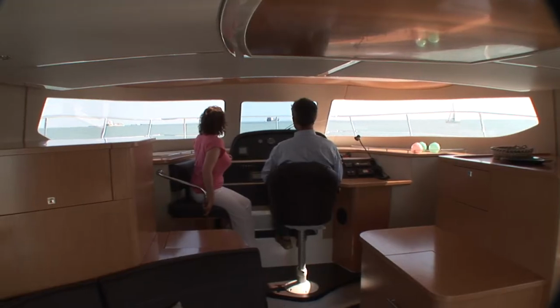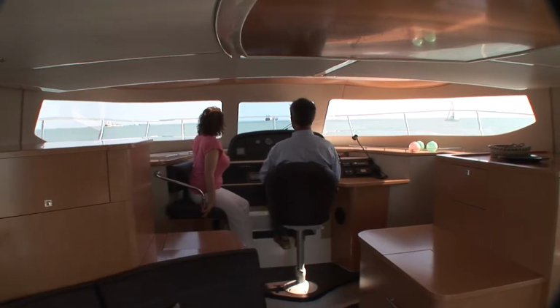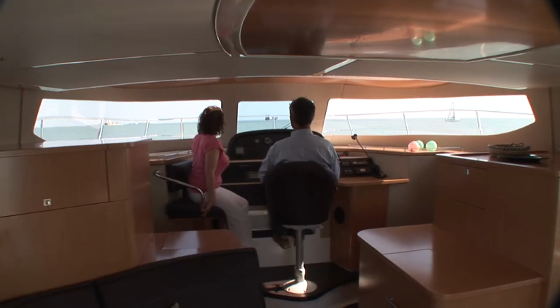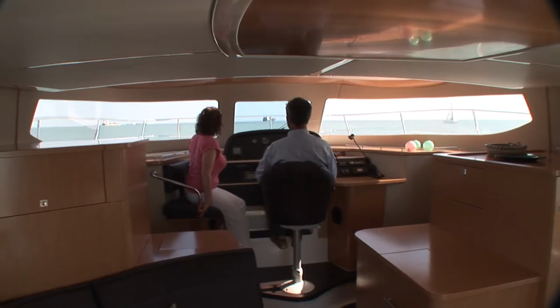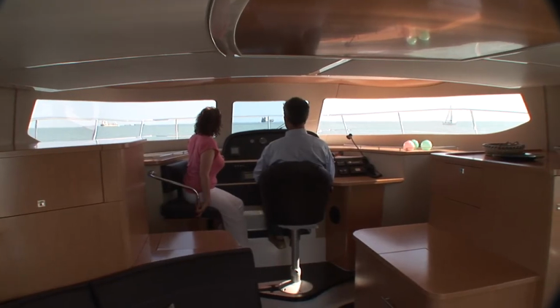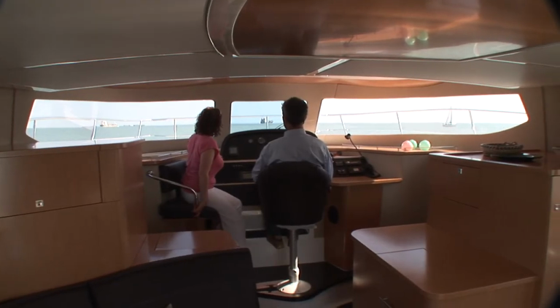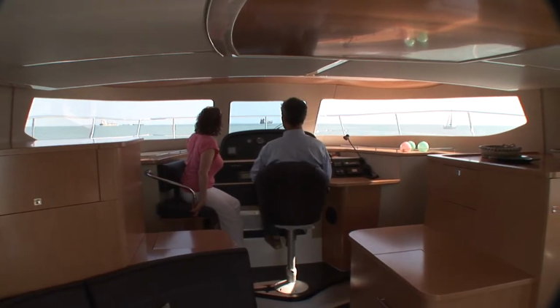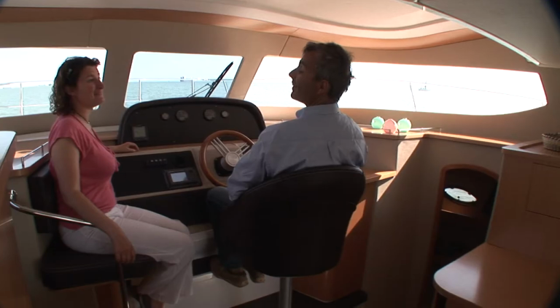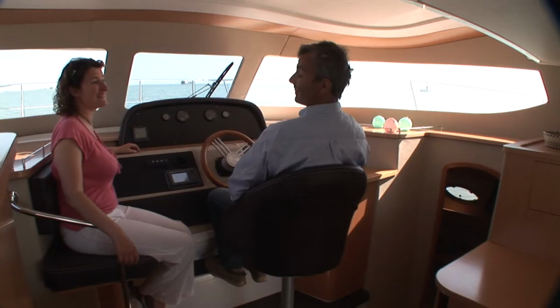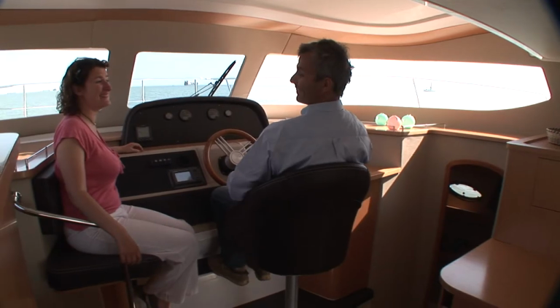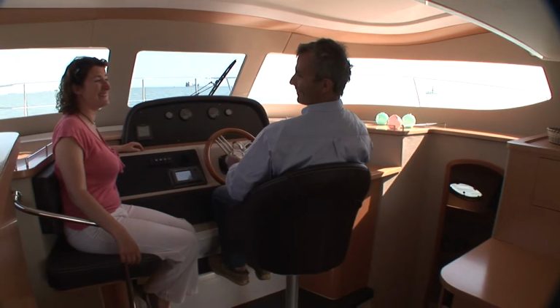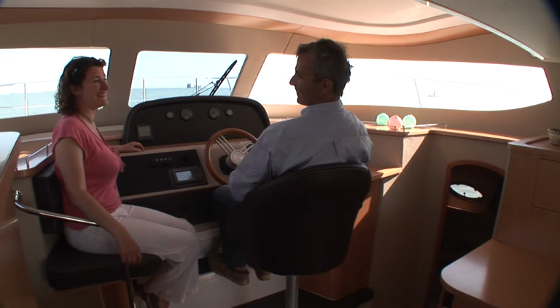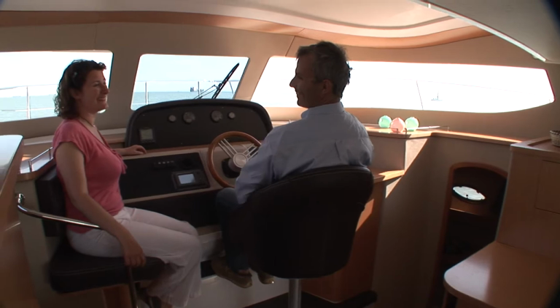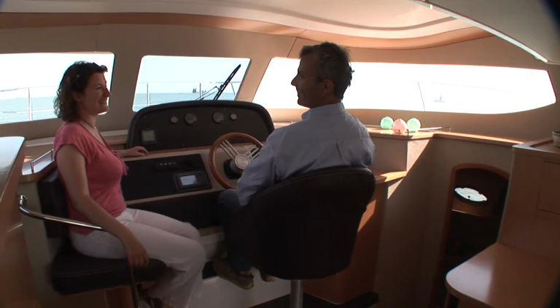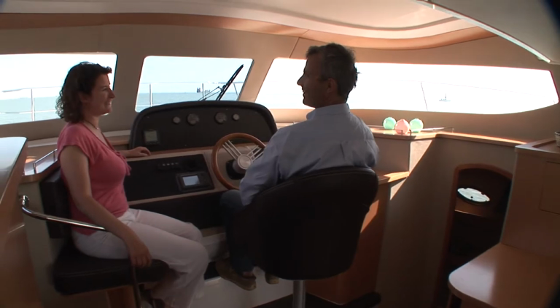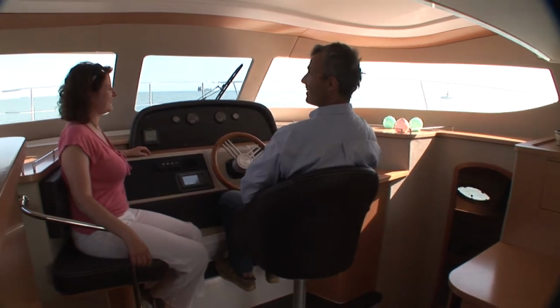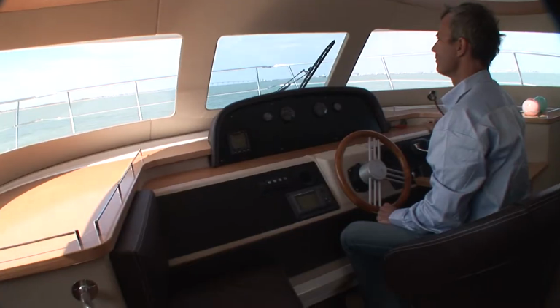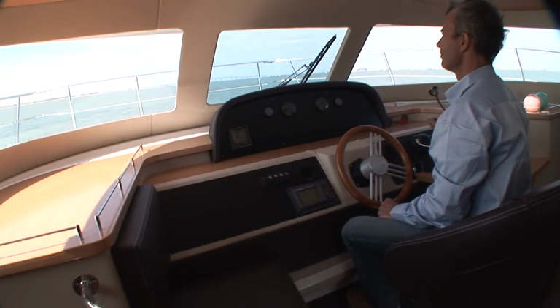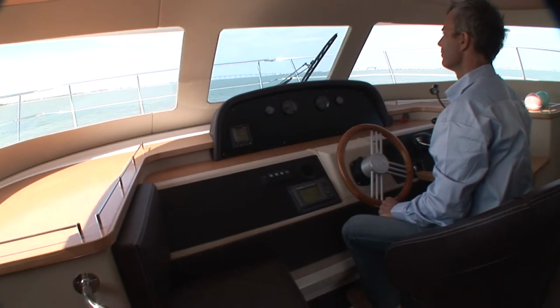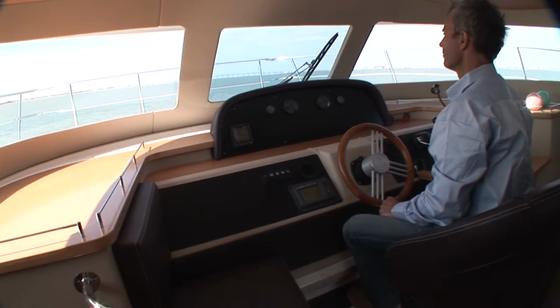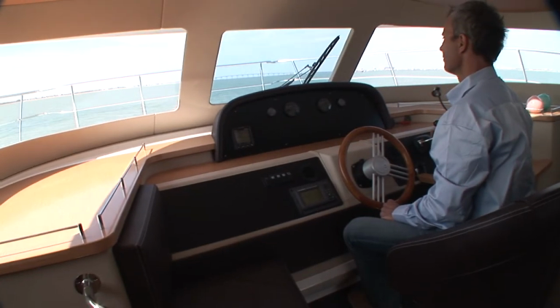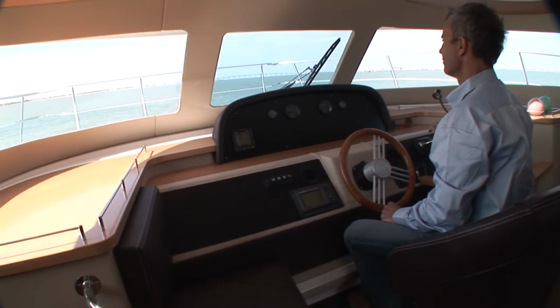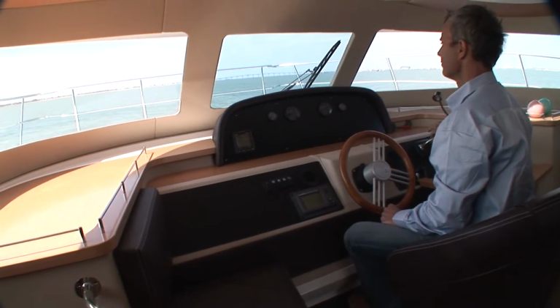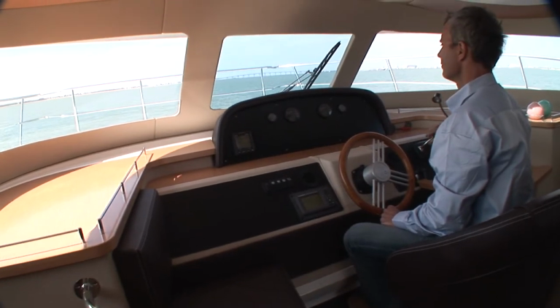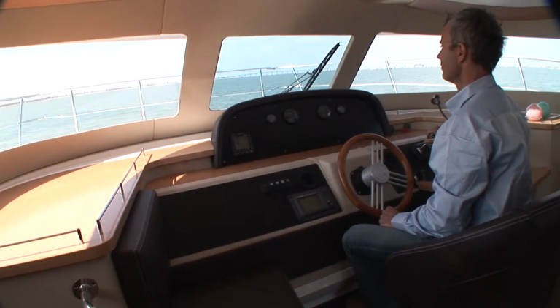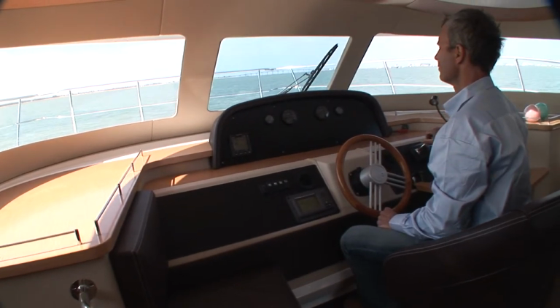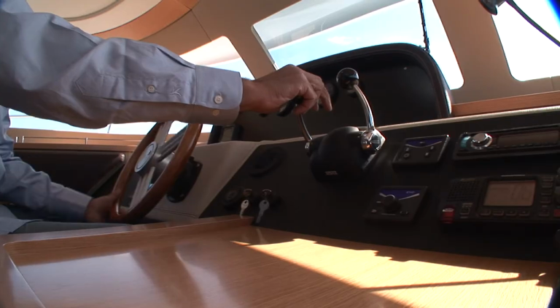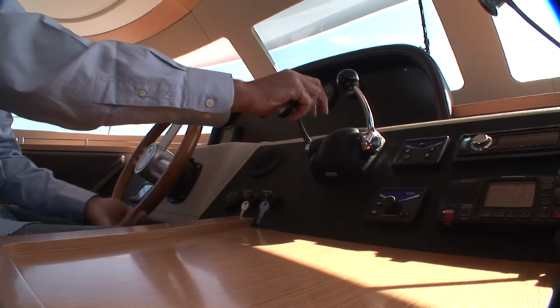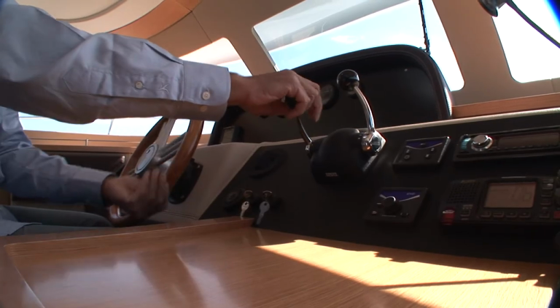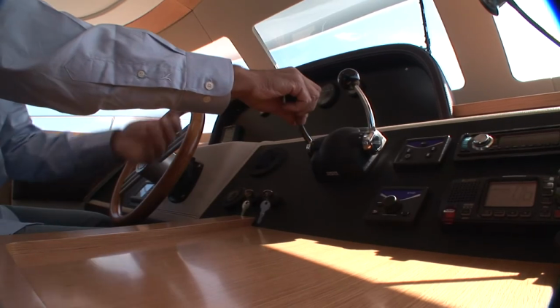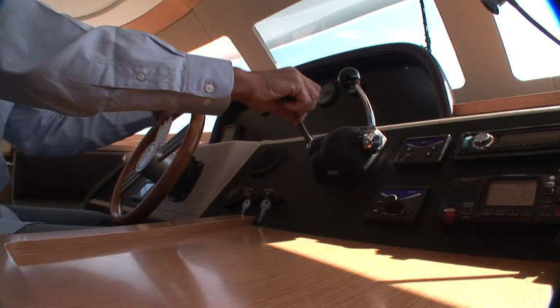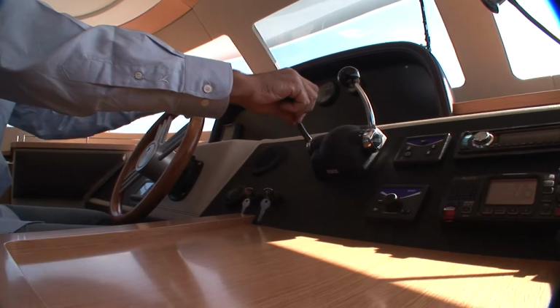You can choose to navigate from inside or out. Inside, the dual helm station allows for more conviviality.